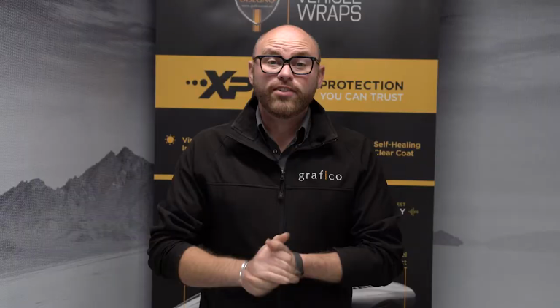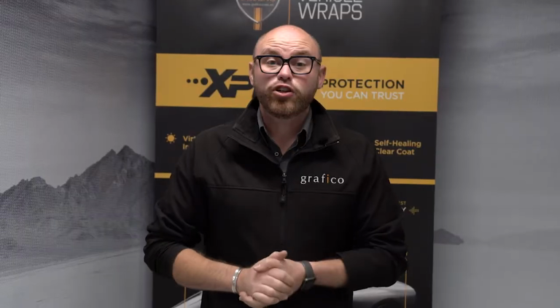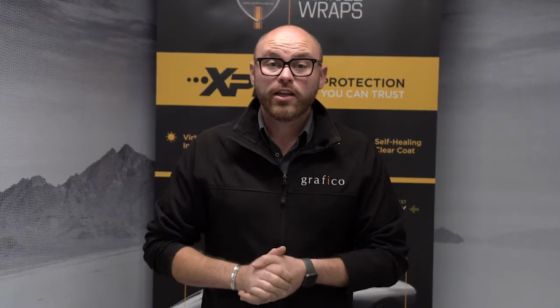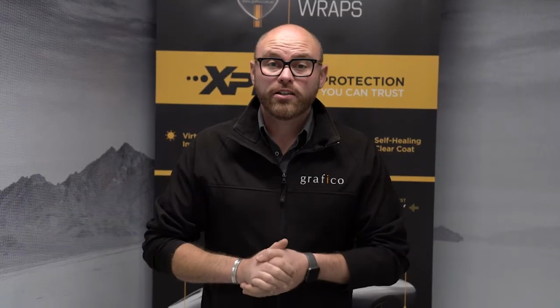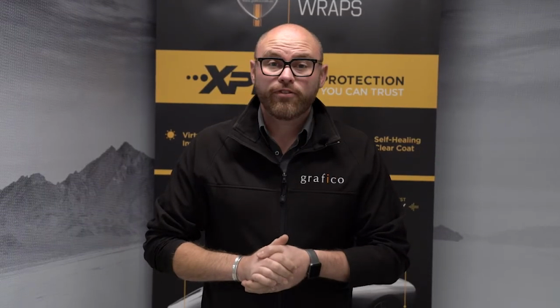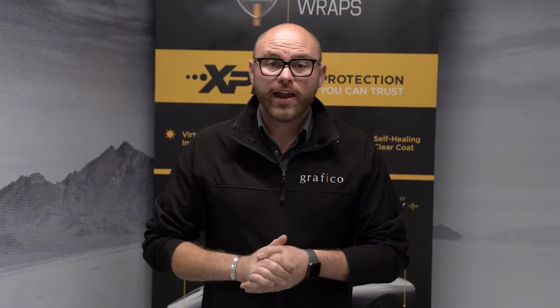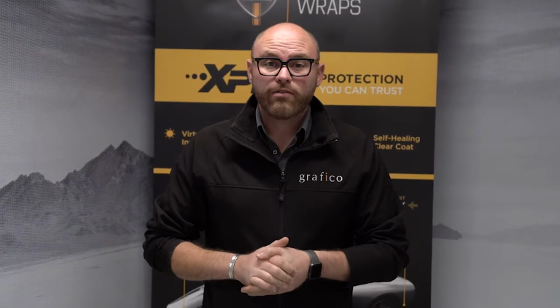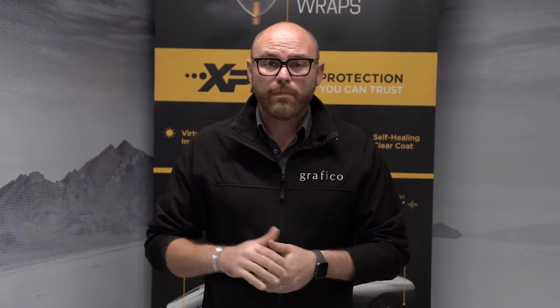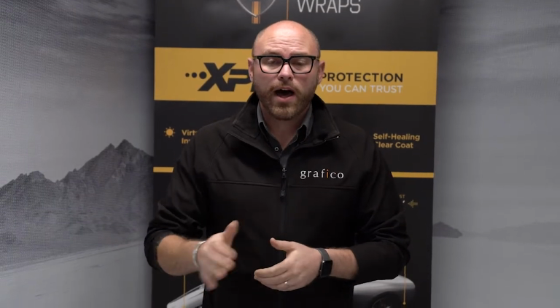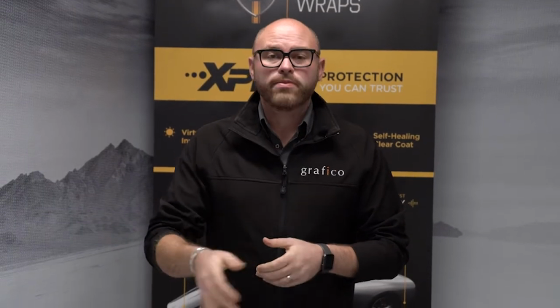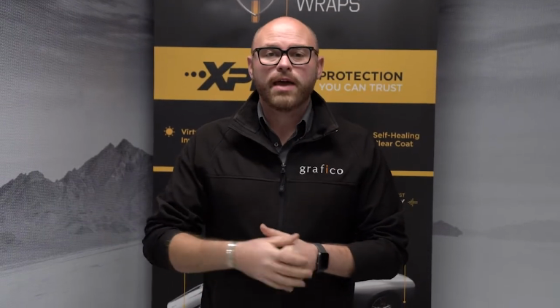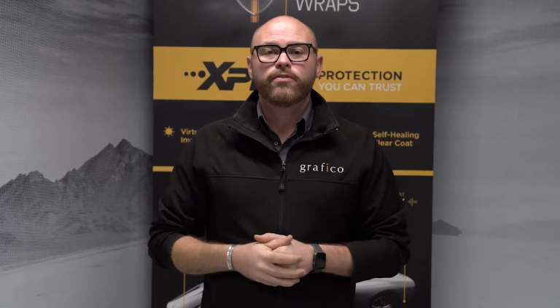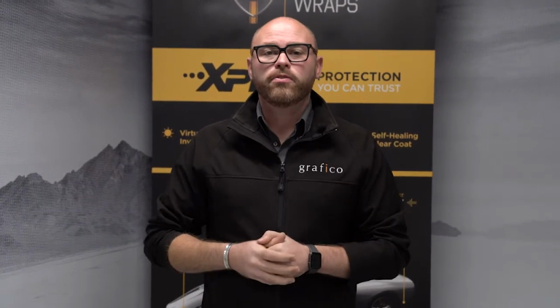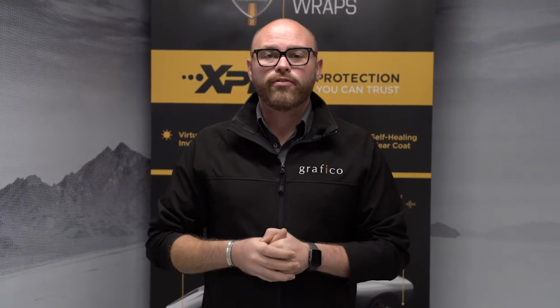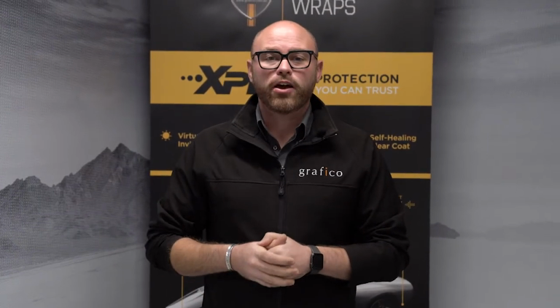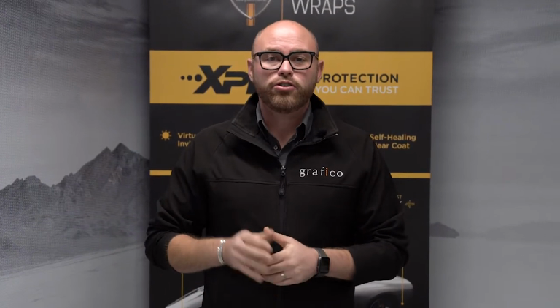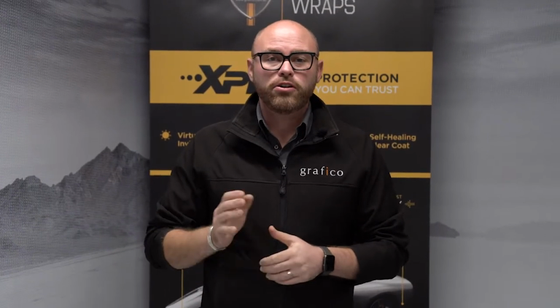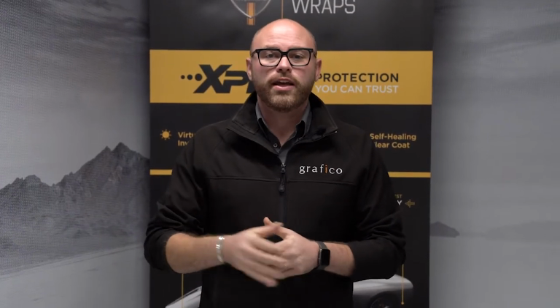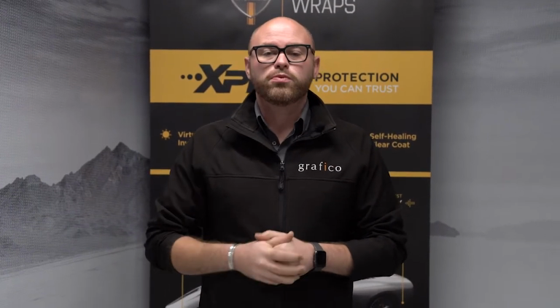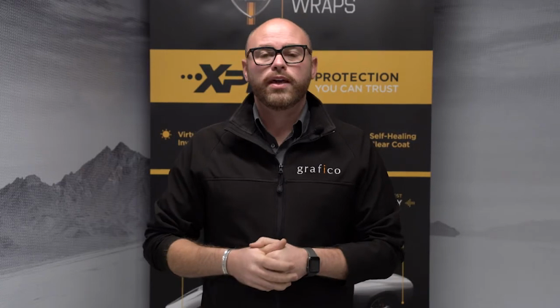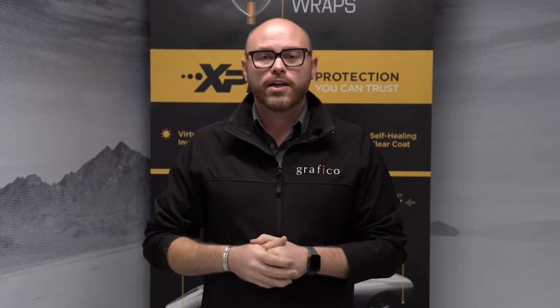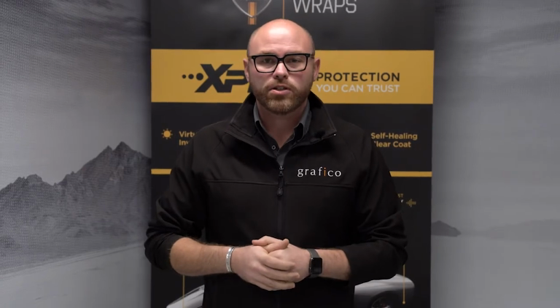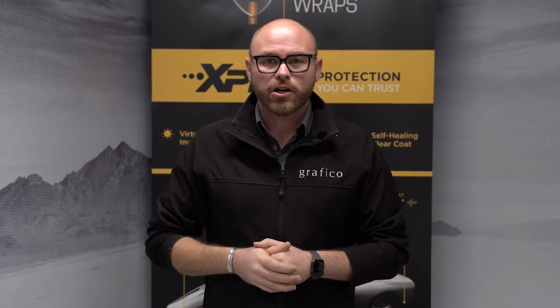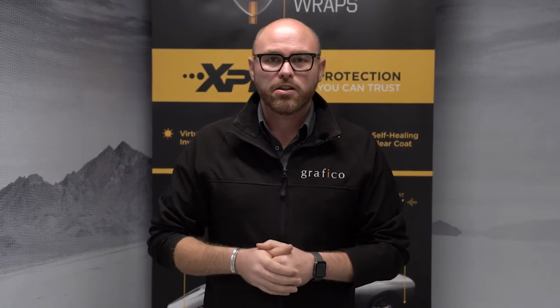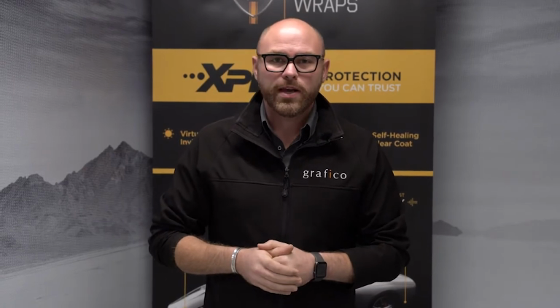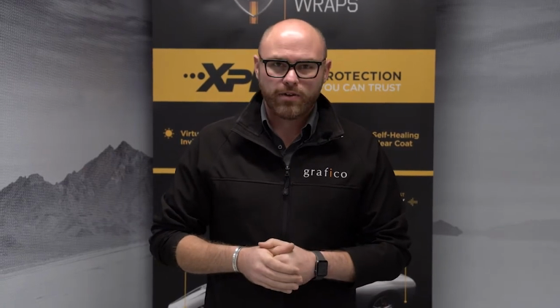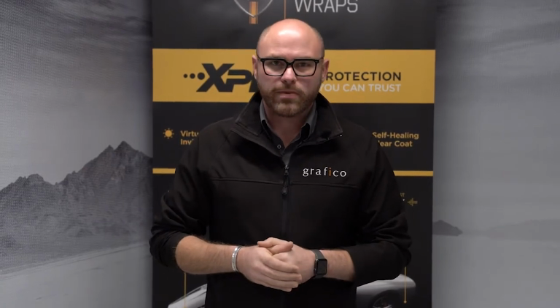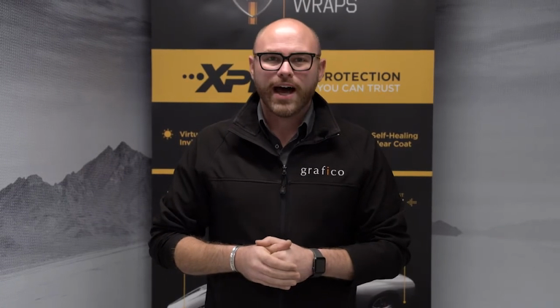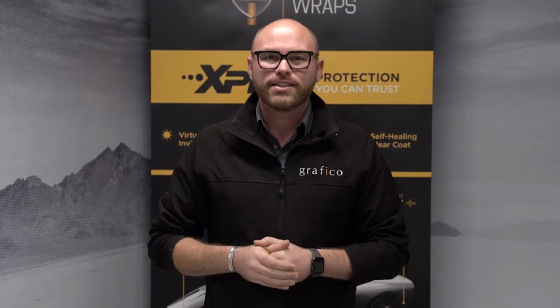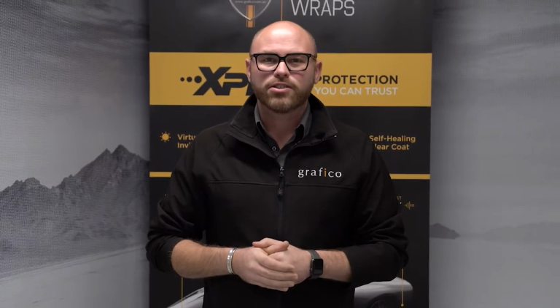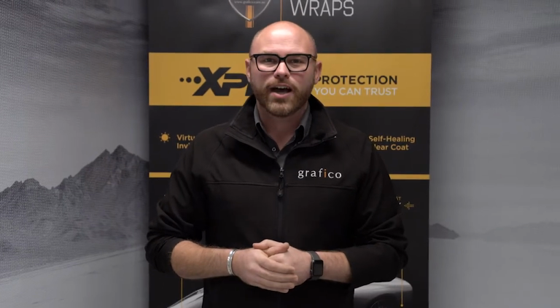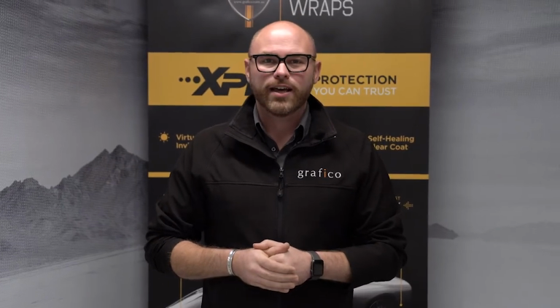Thanks for tuning in to the Friday Wrap. I'm Damien from Grafico. Tune in next week as we show you the best wrapped cars in Australia.